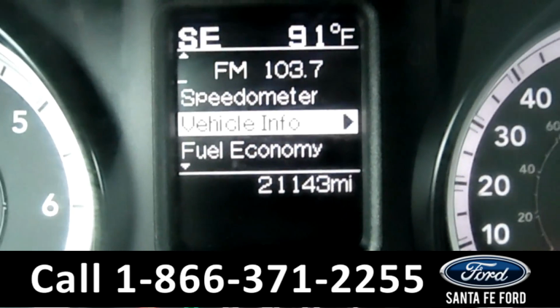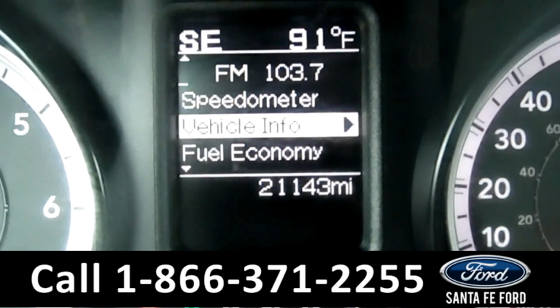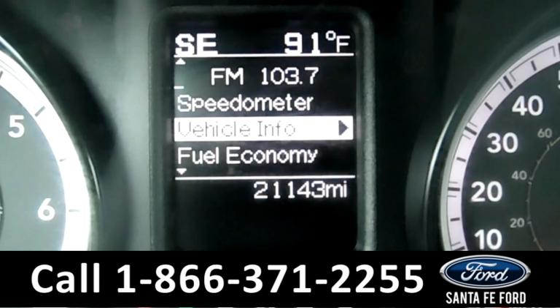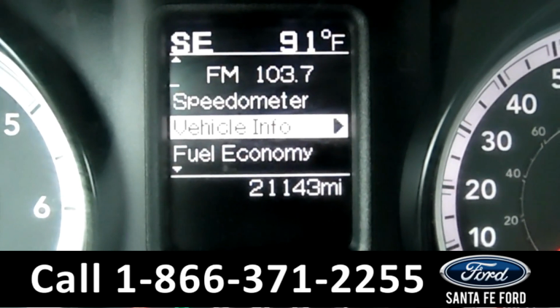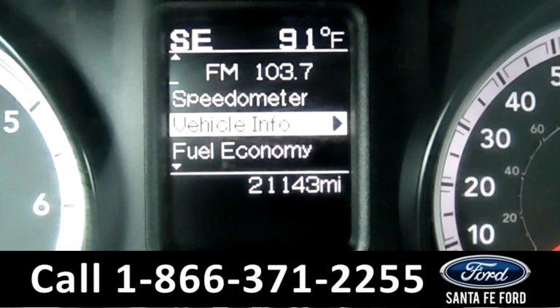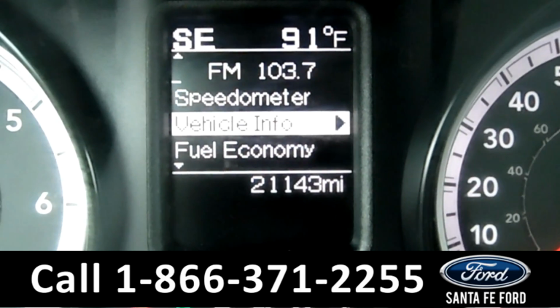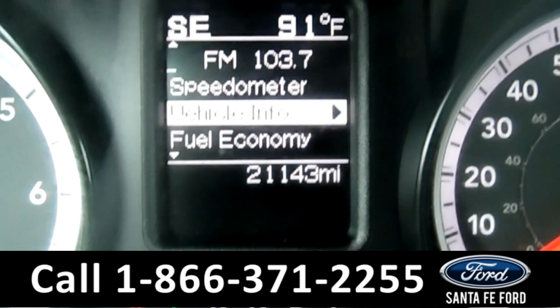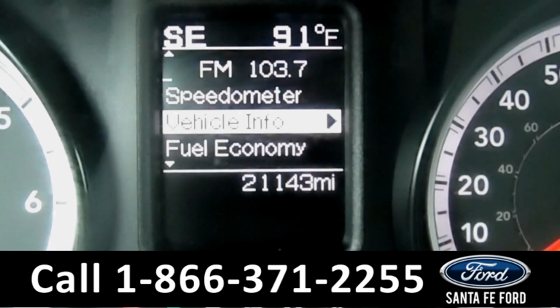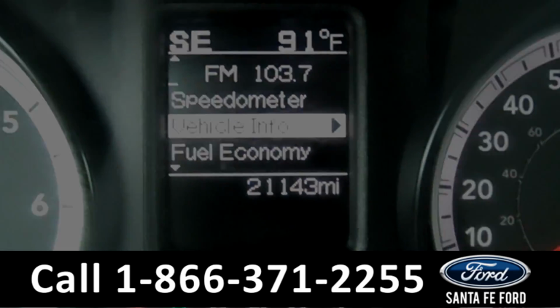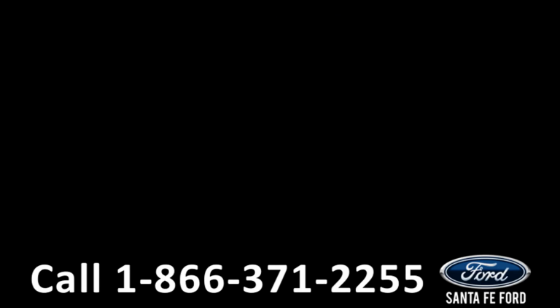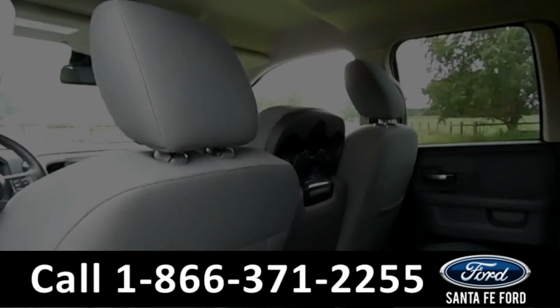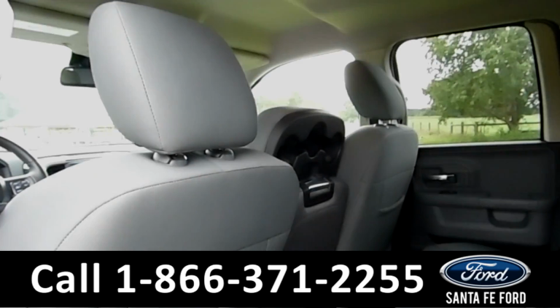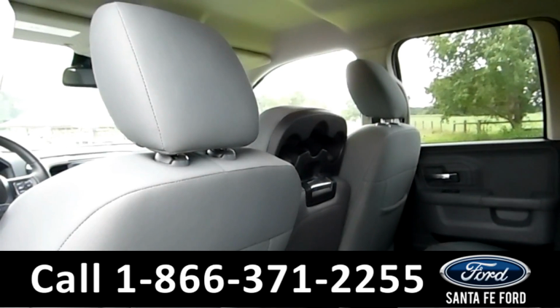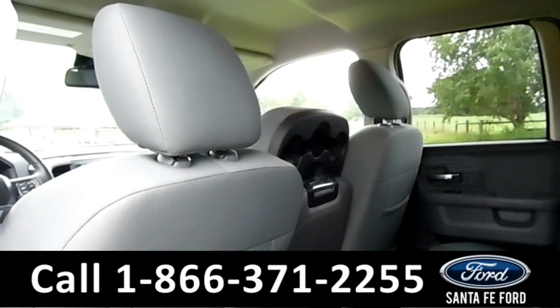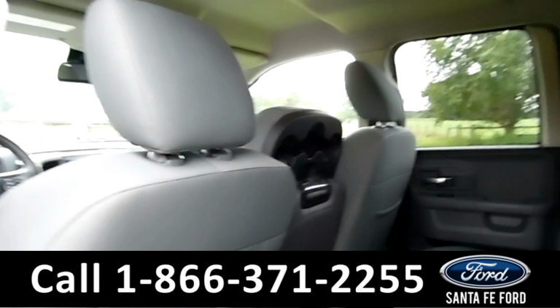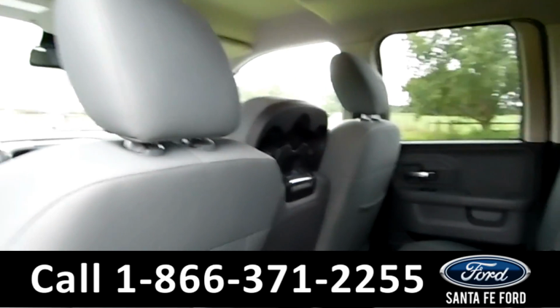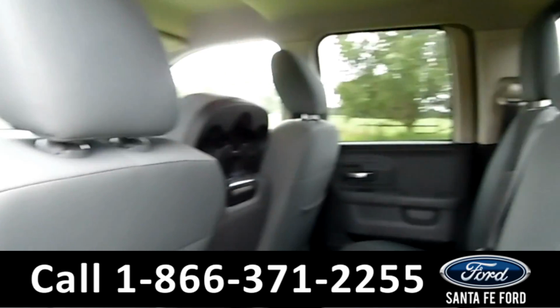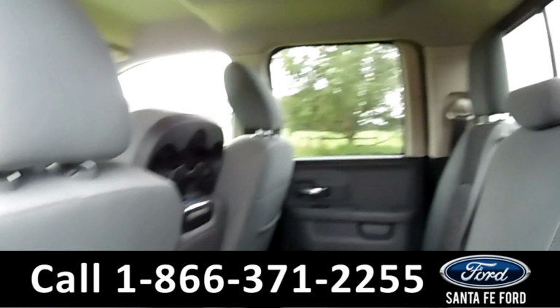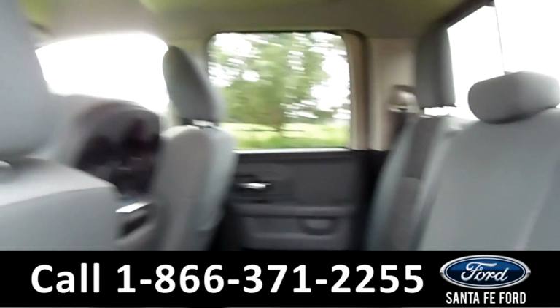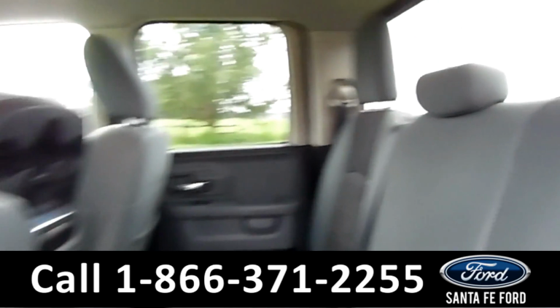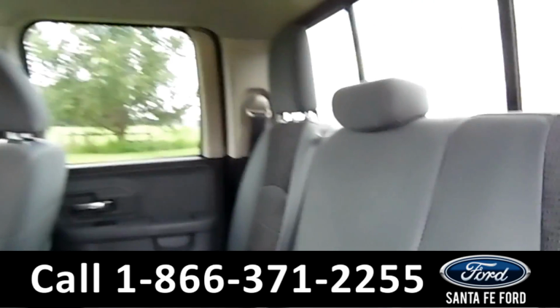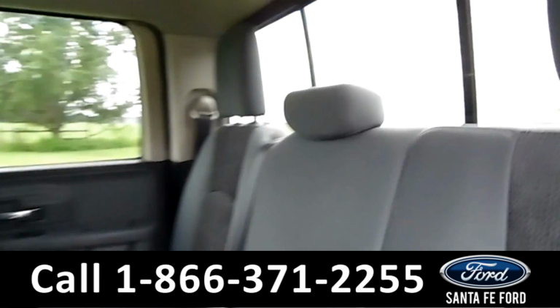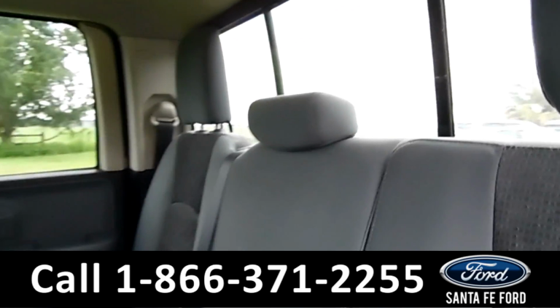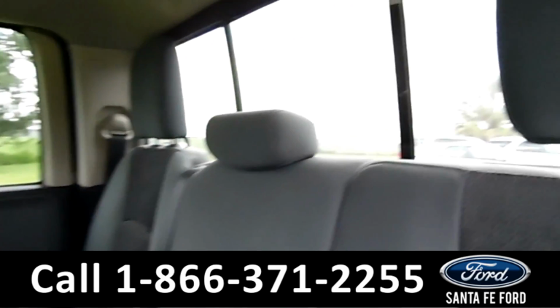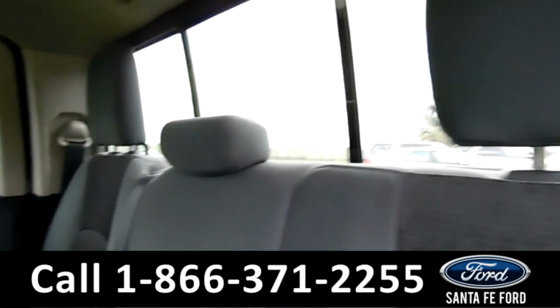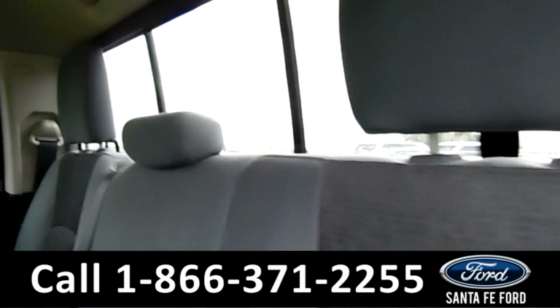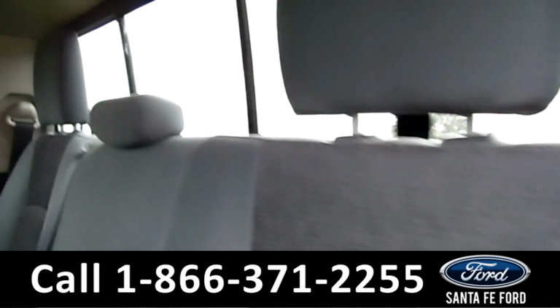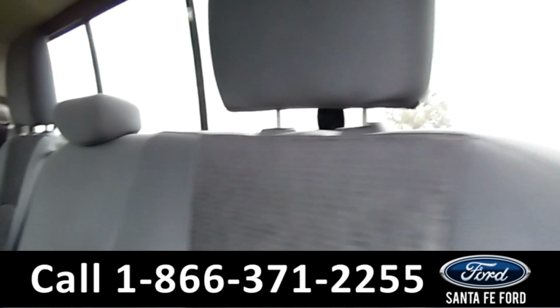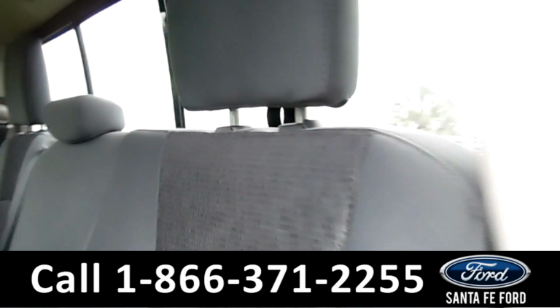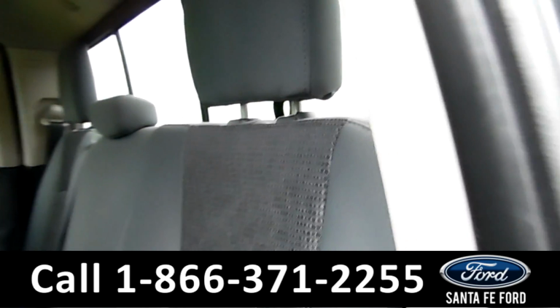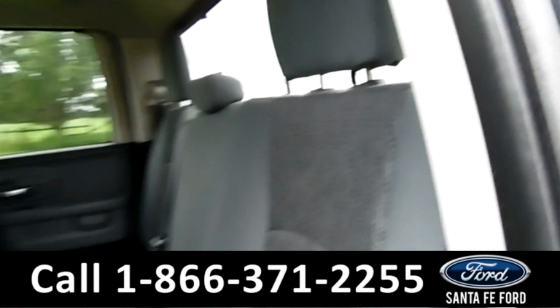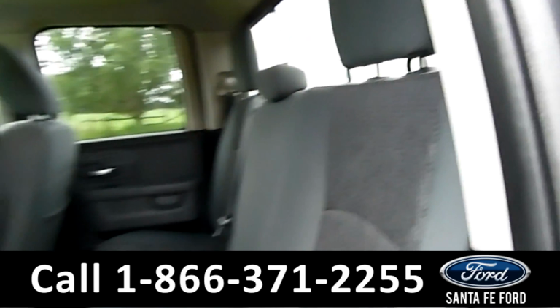Let's take a look at the back seat. Here's the back seat. As you can see, it has gray cloth interior.